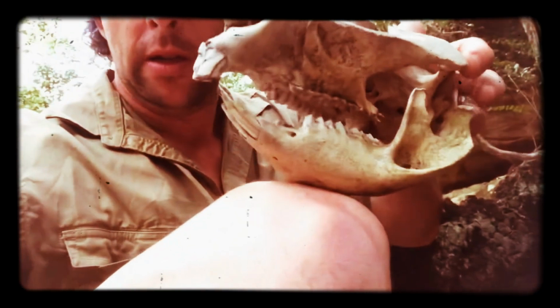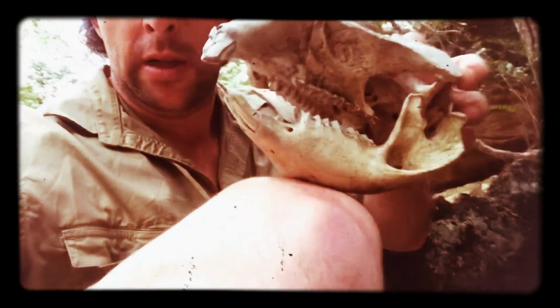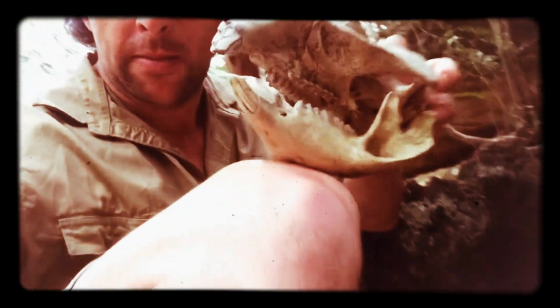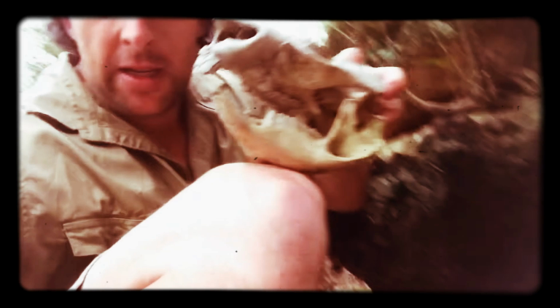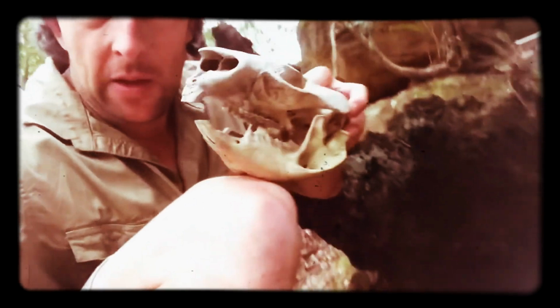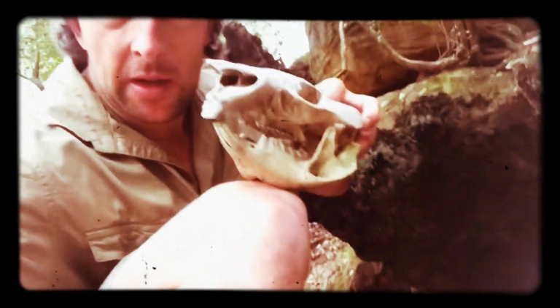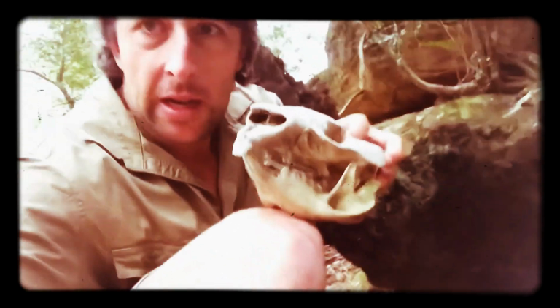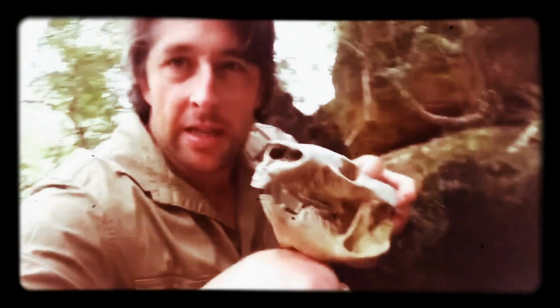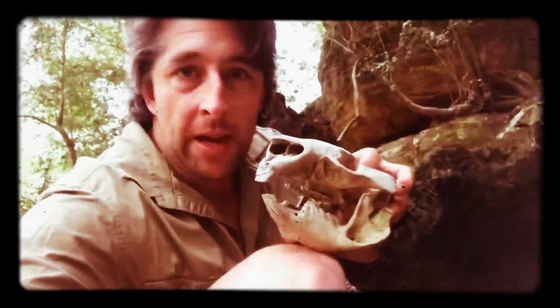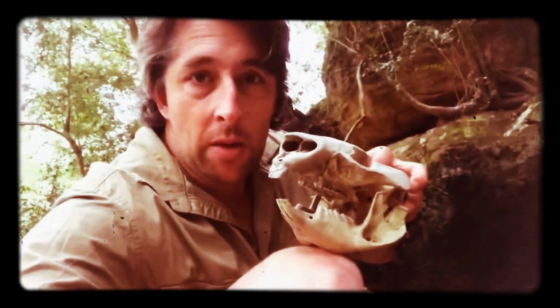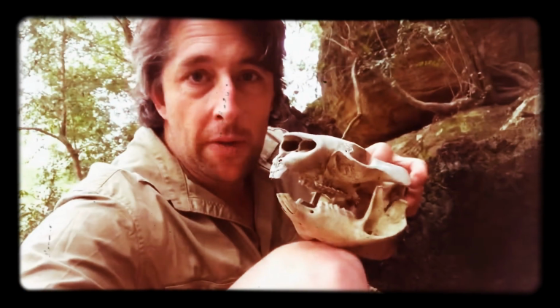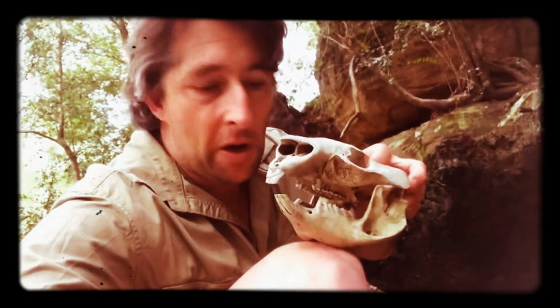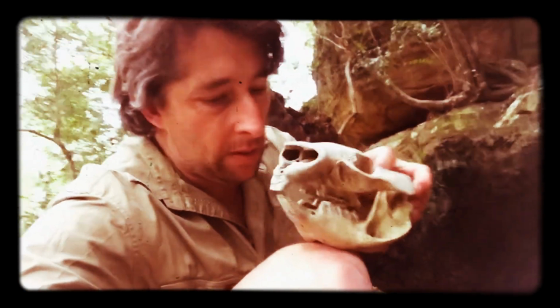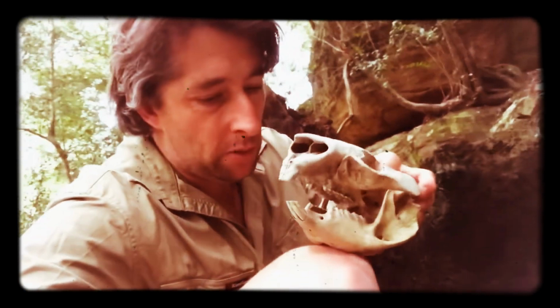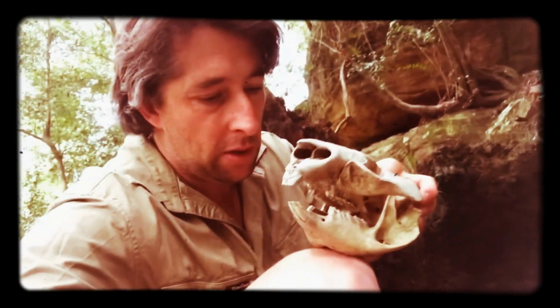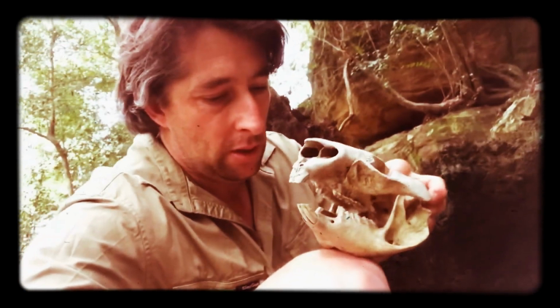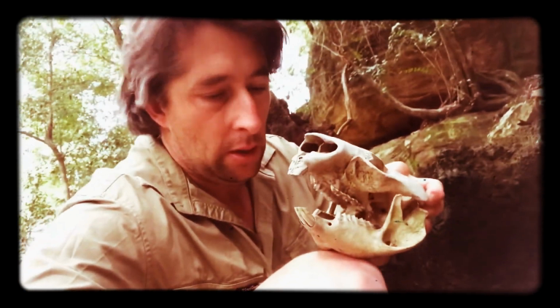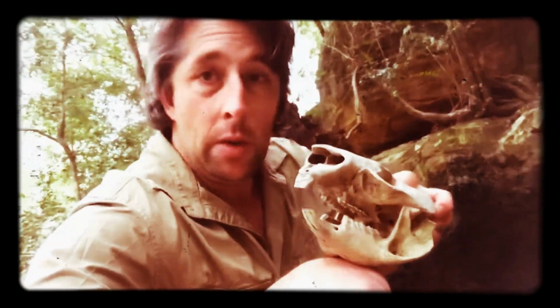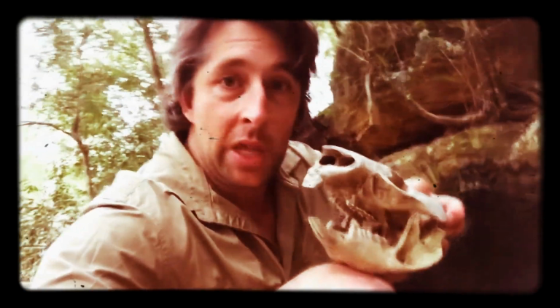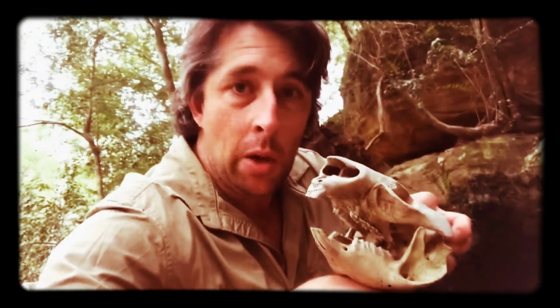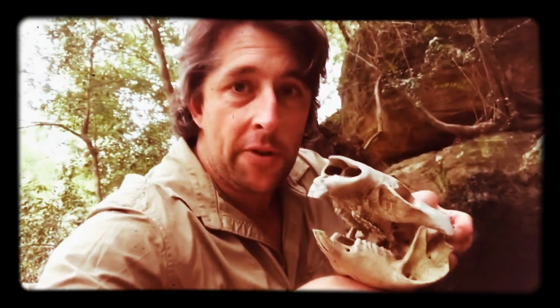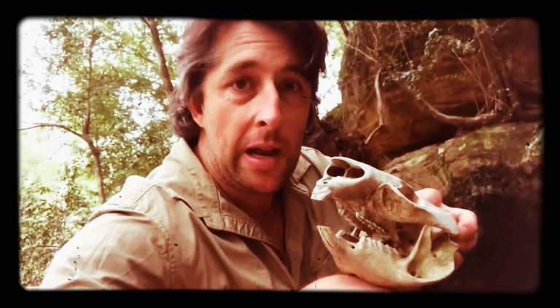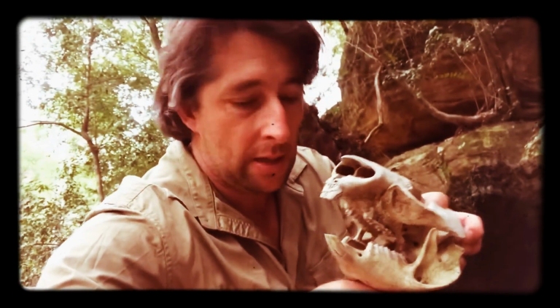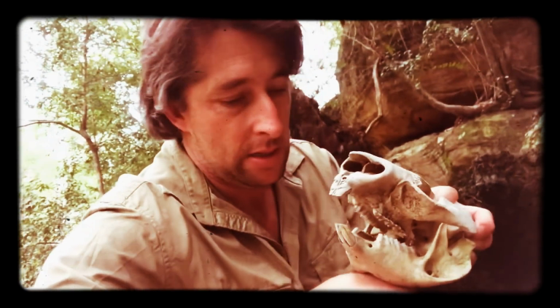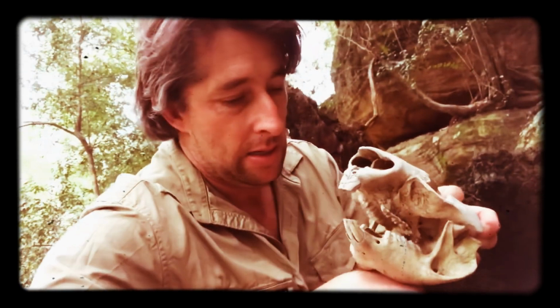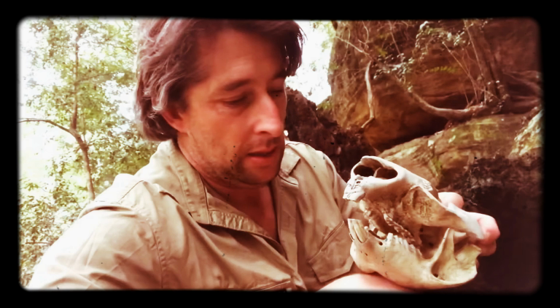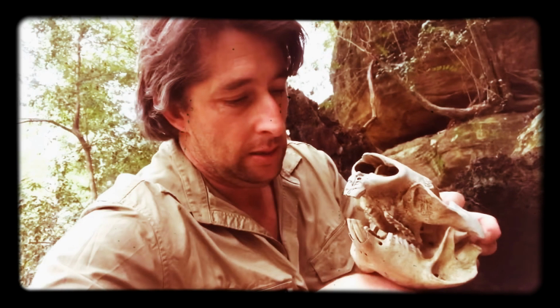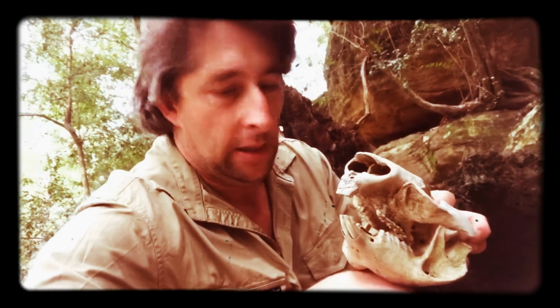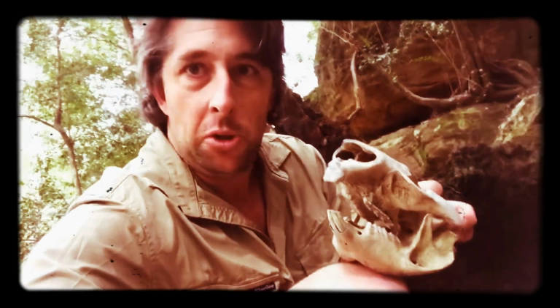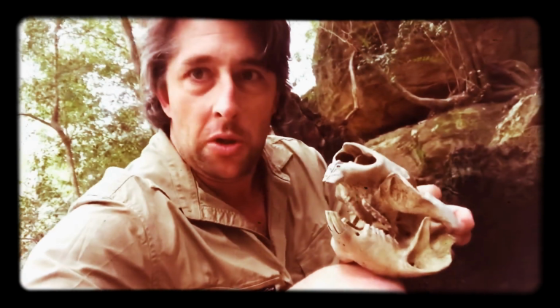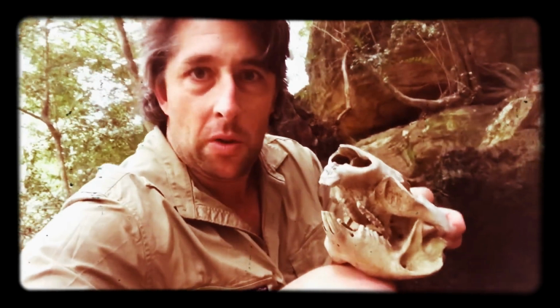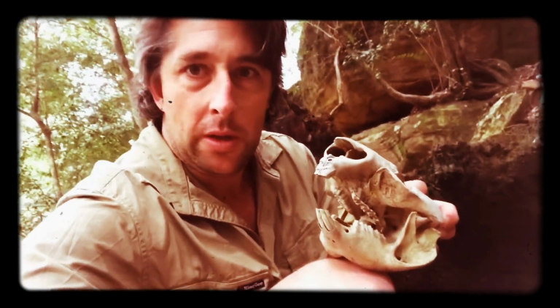Just amazing, isn't it? It's amazing what you find in the bush when you go off track and you use your eyes.